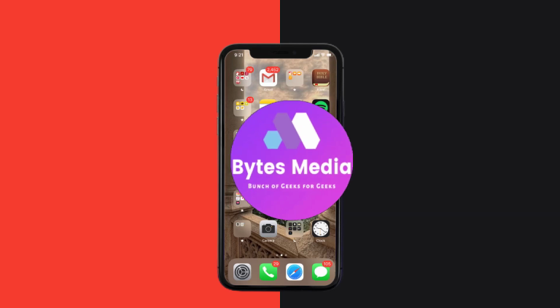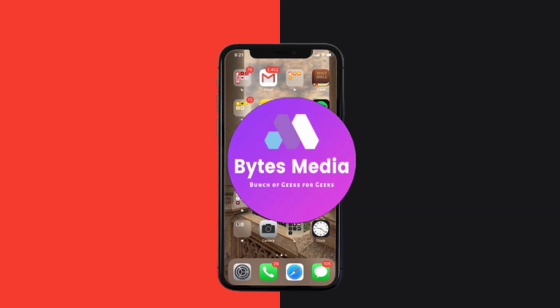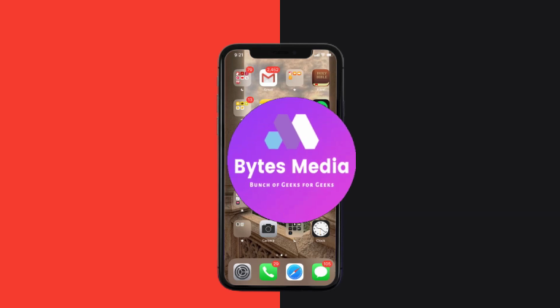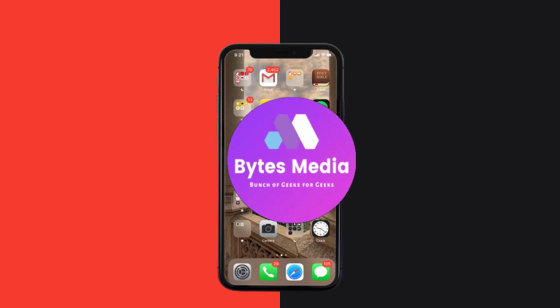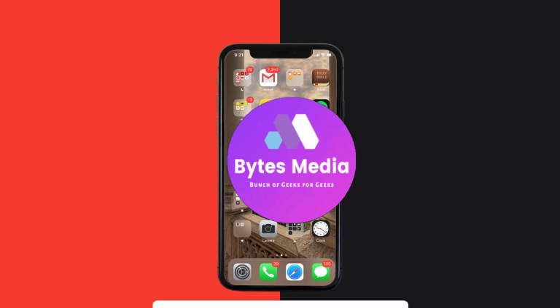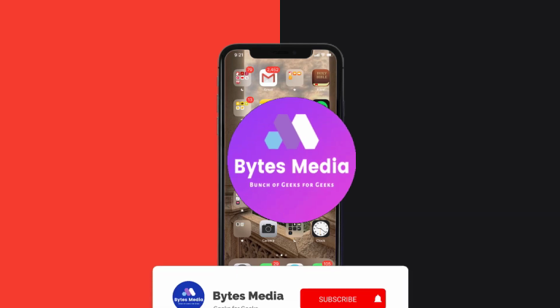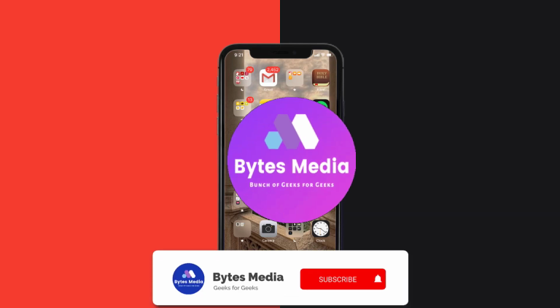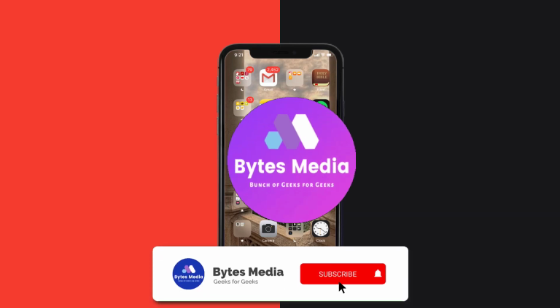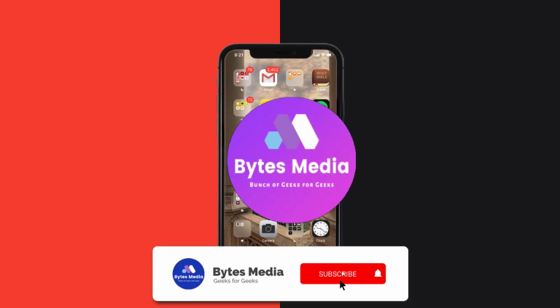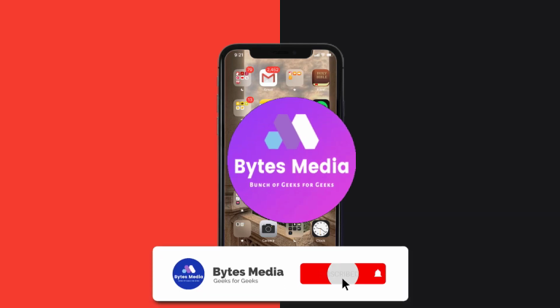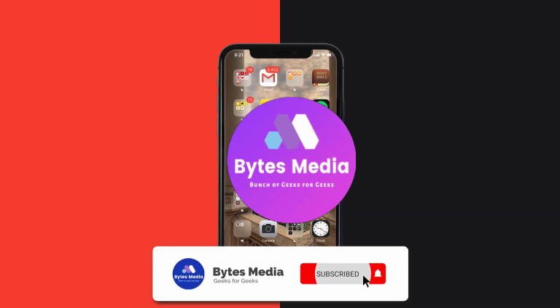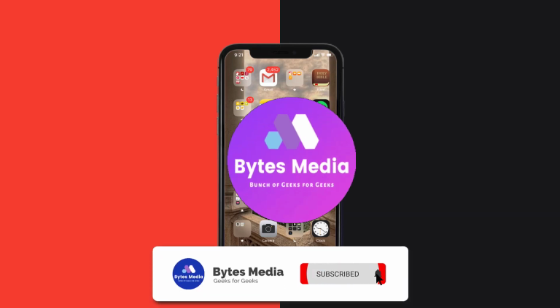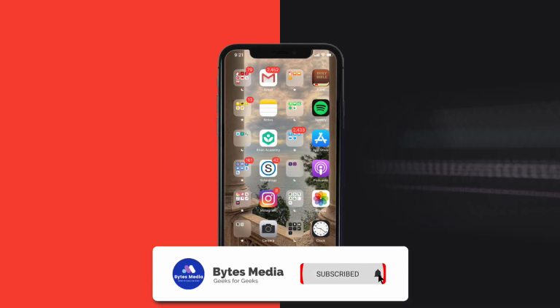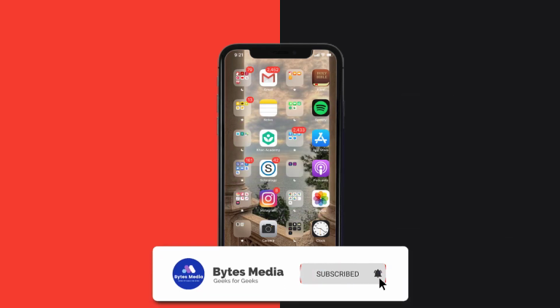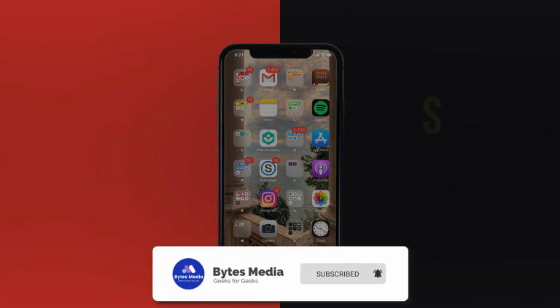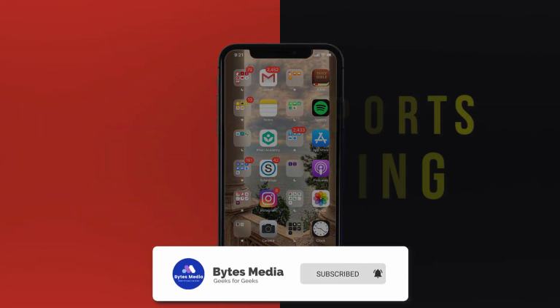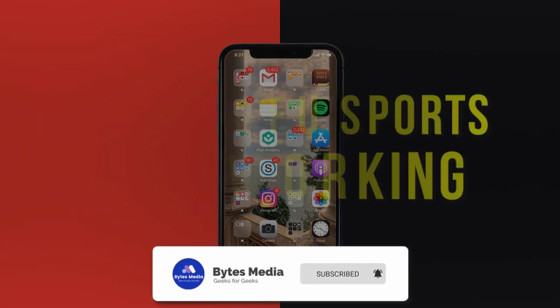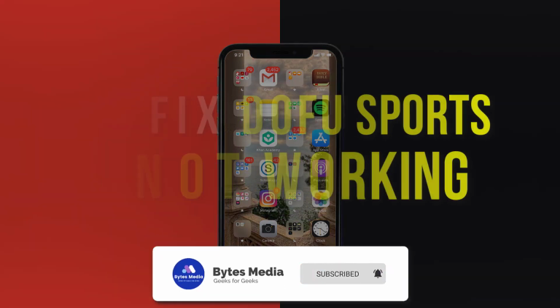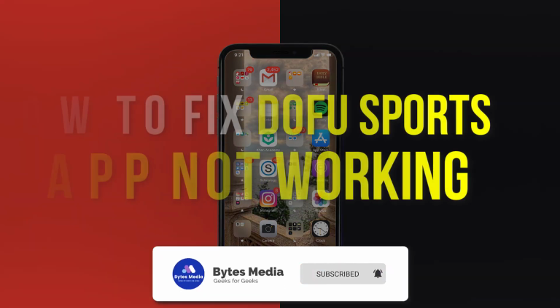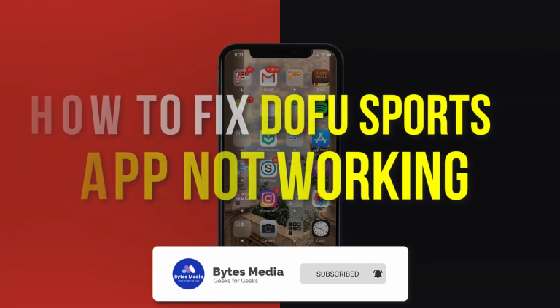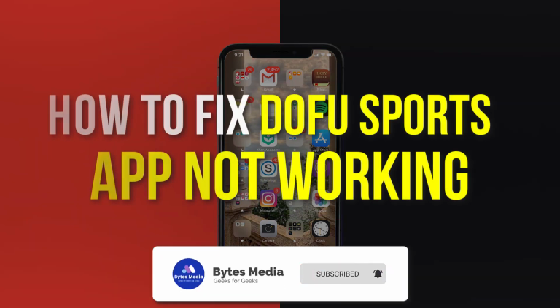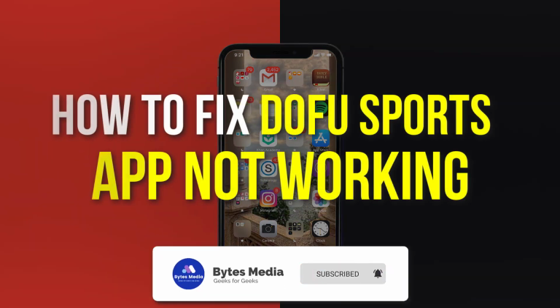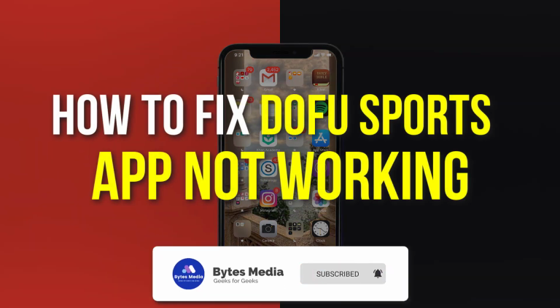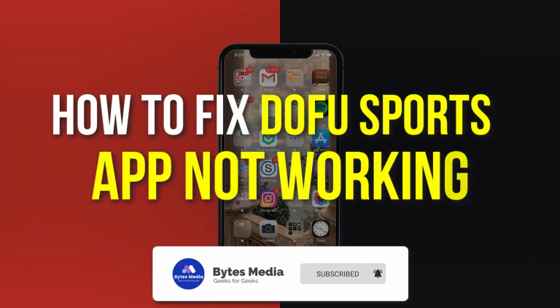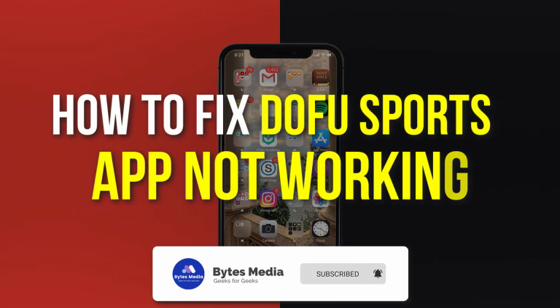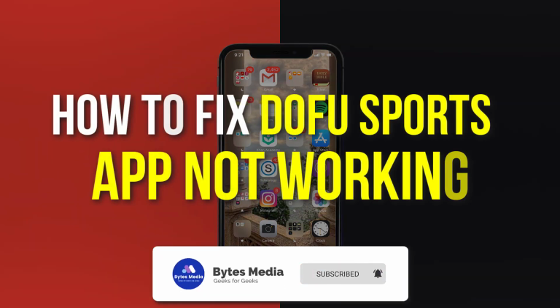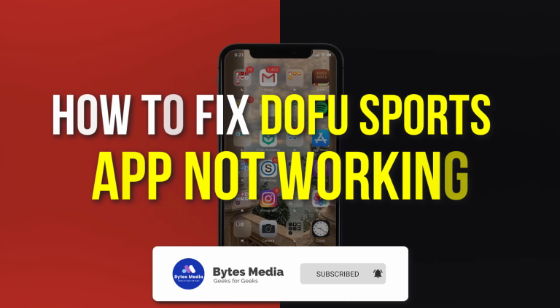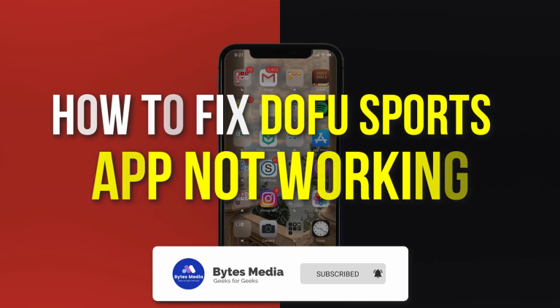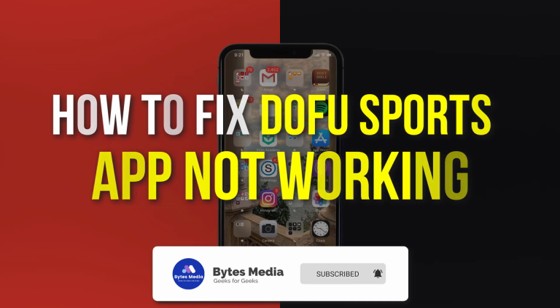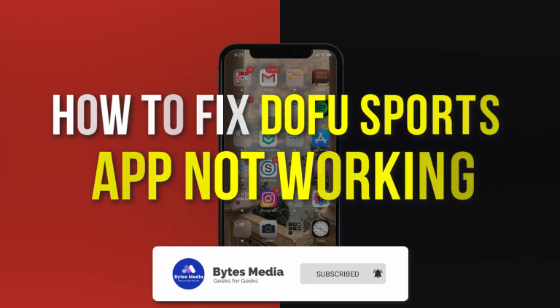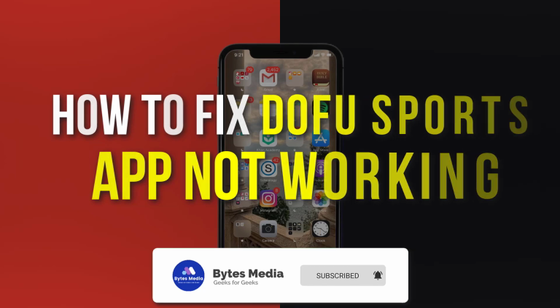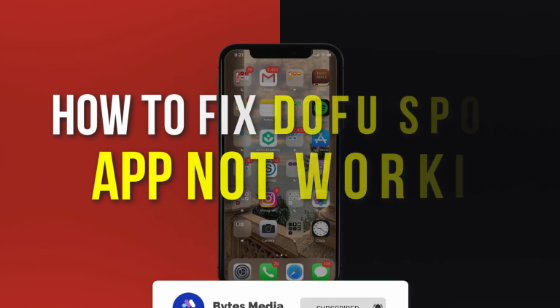Hey guys, I'm Anna and today I'm going to show you how to fix the Dofu Sports mobile app not working.